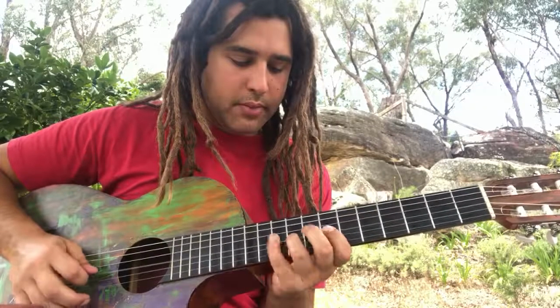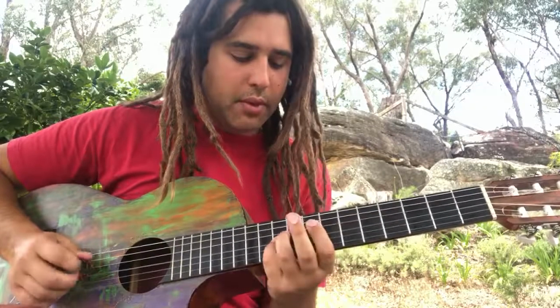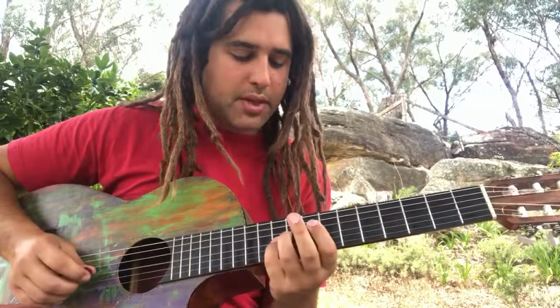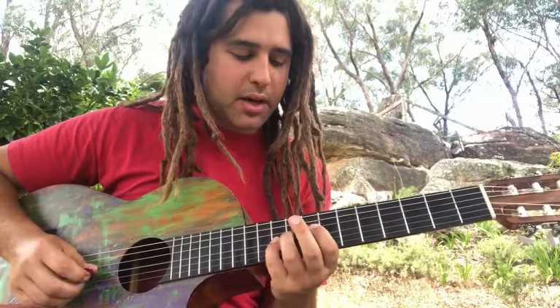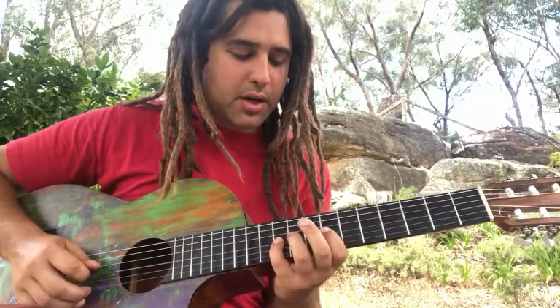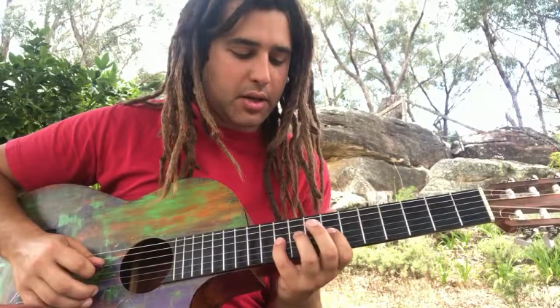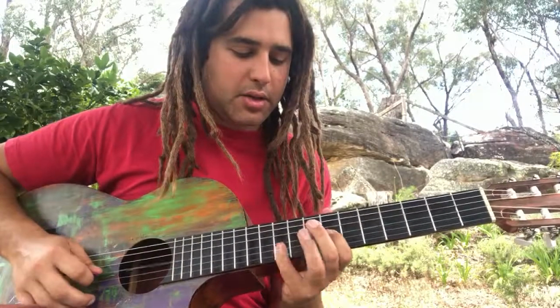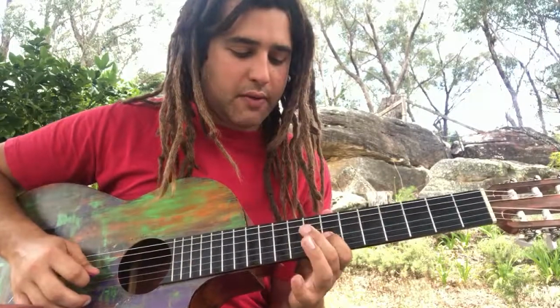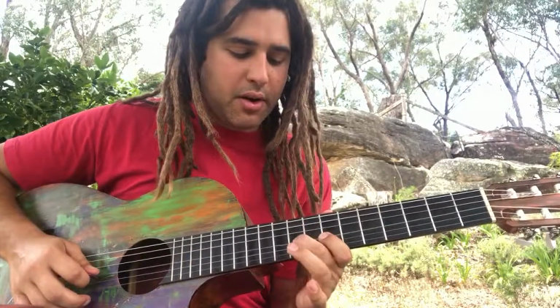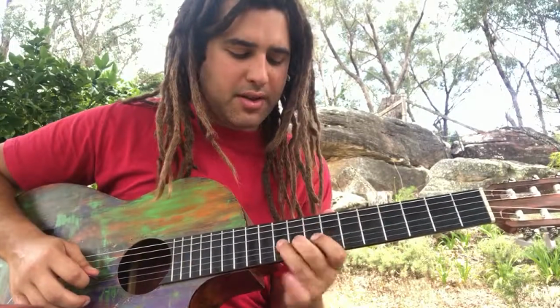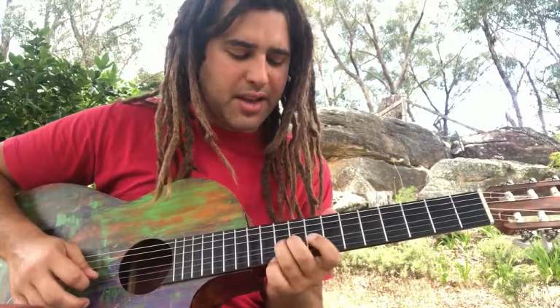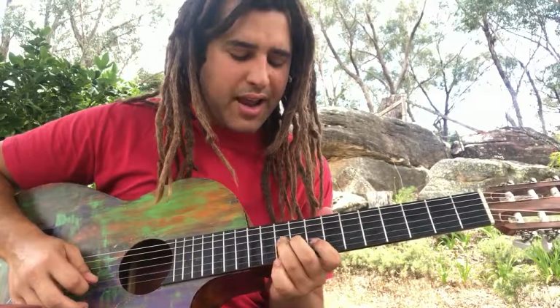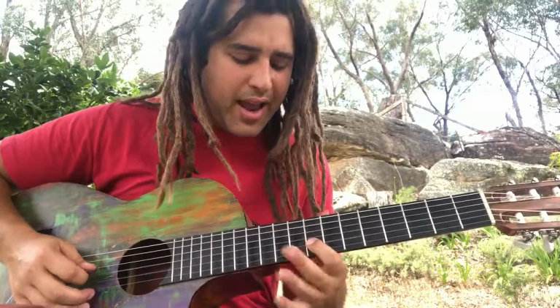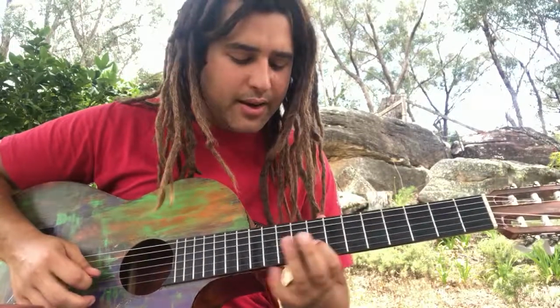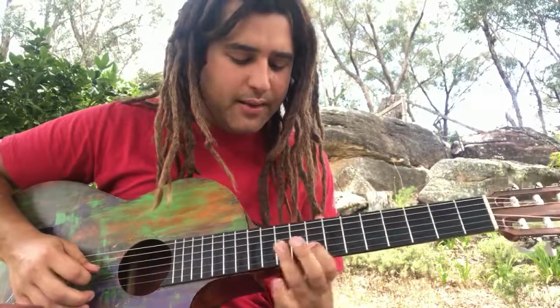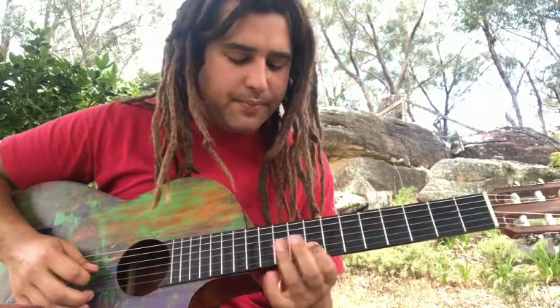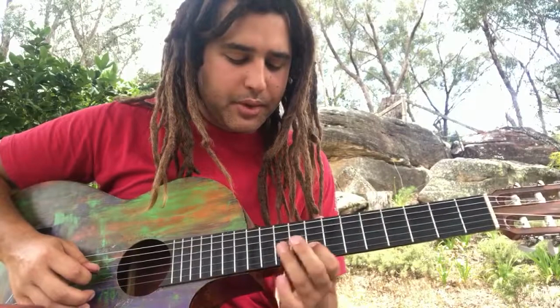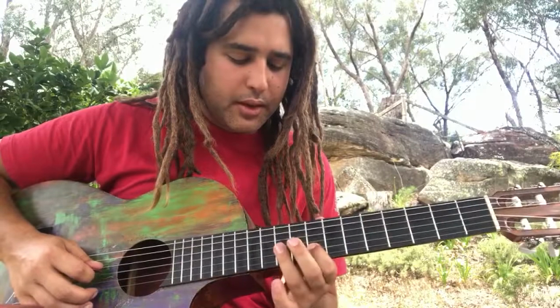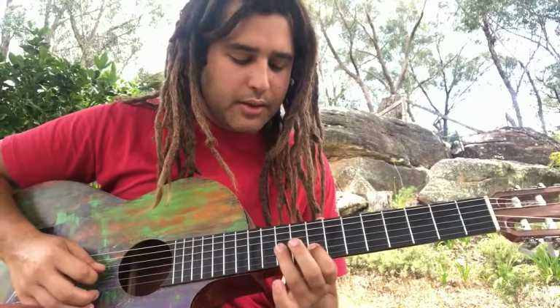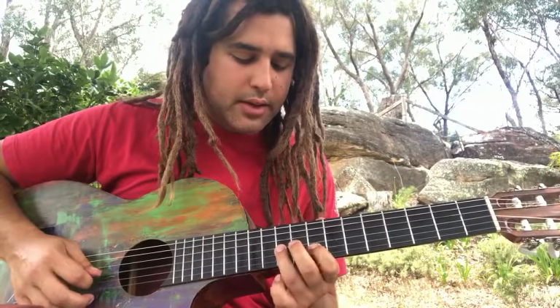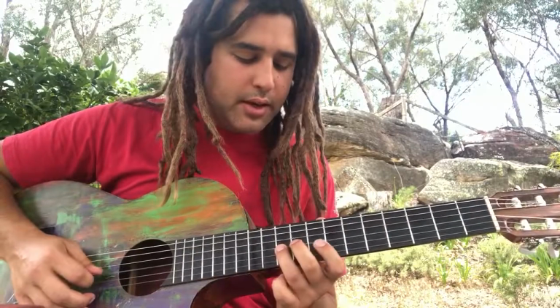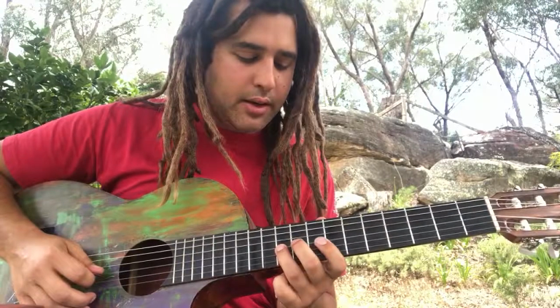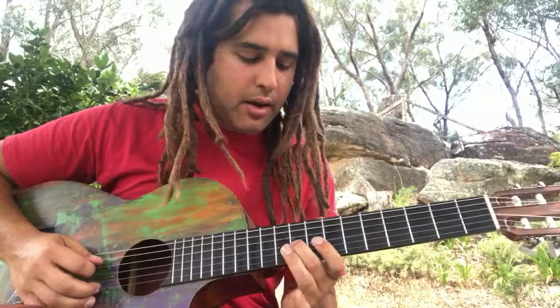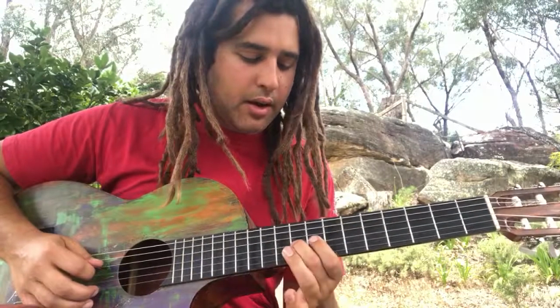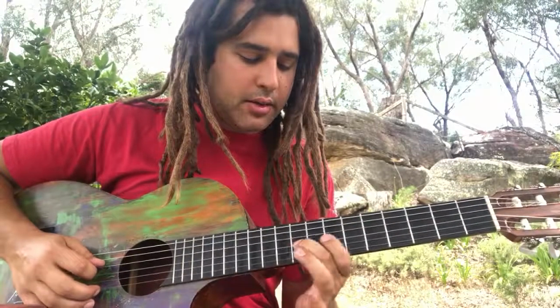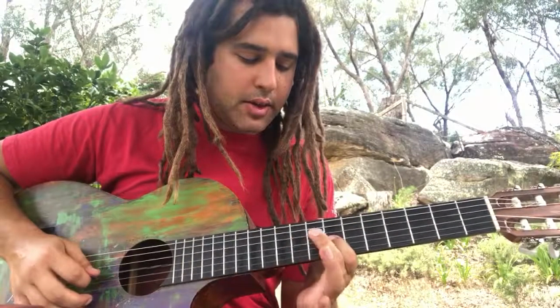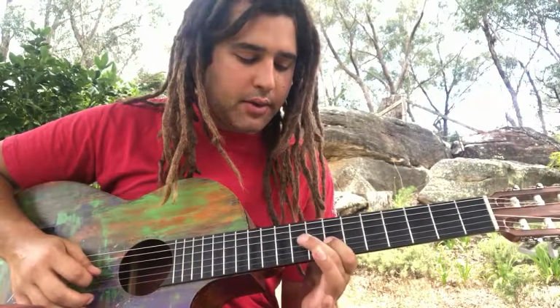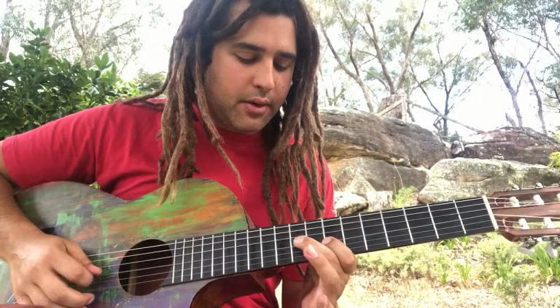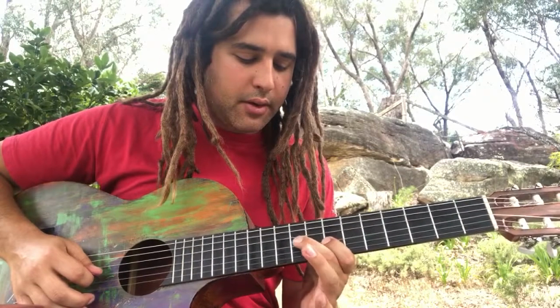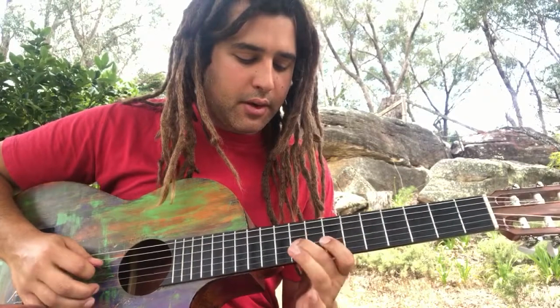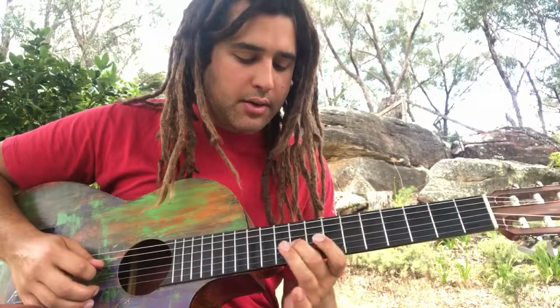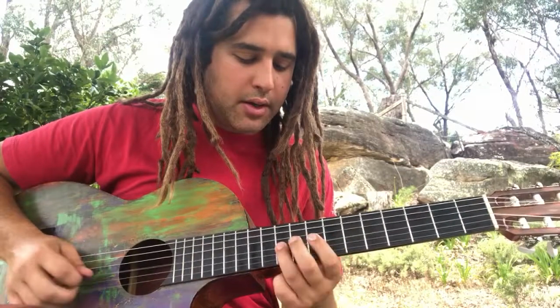That one's hard. So you go 7, 9, 10, 8, 10, 9, 7, 9, 10.